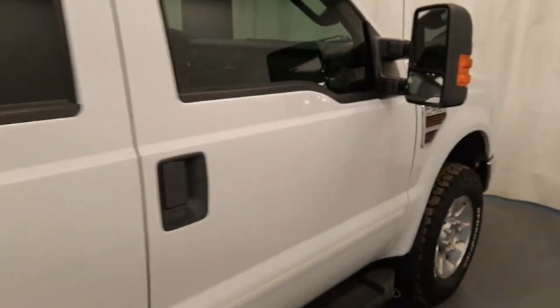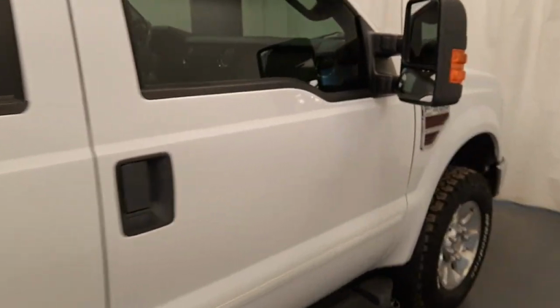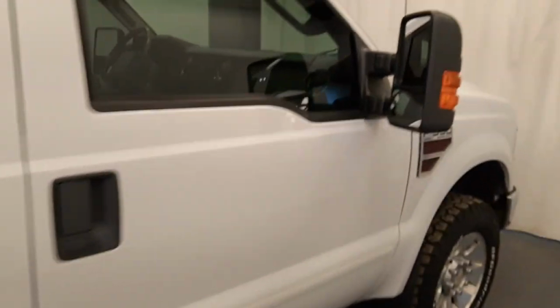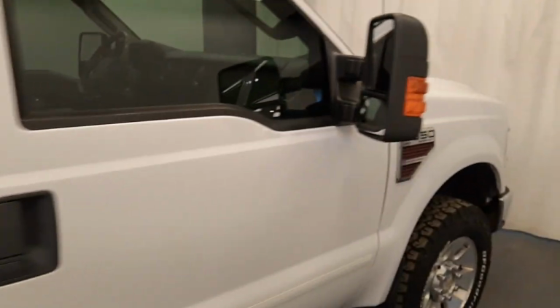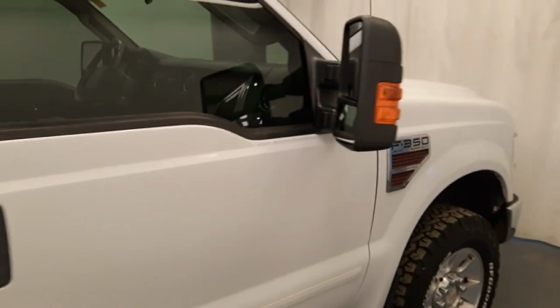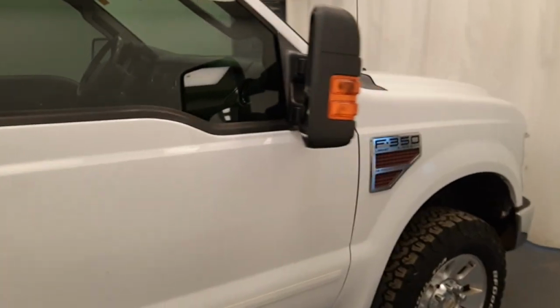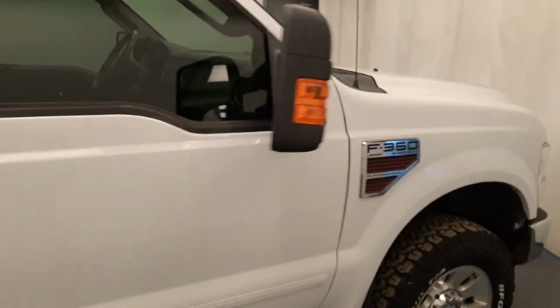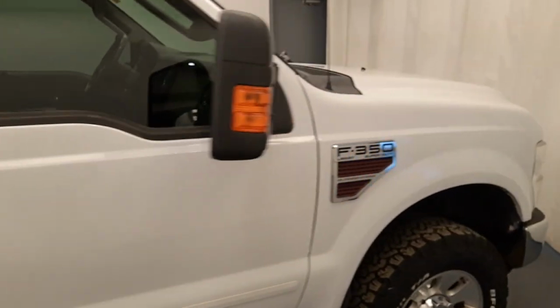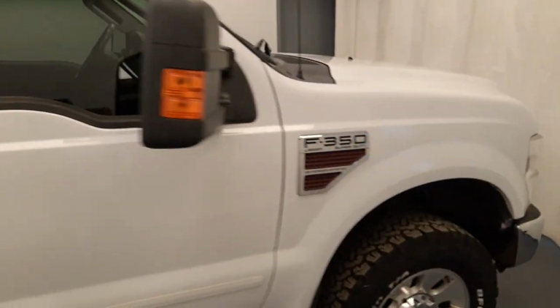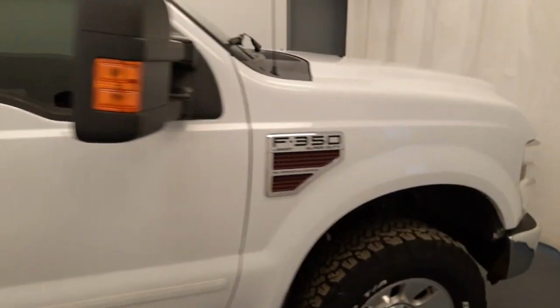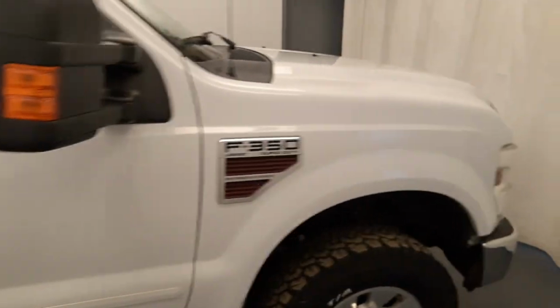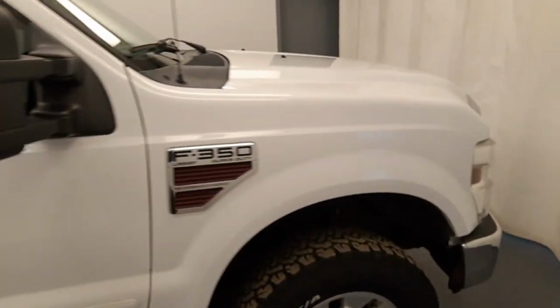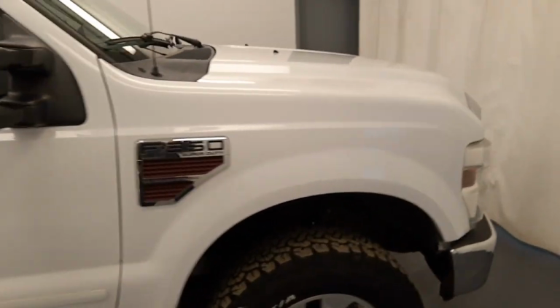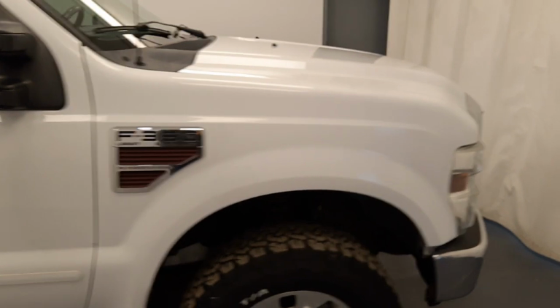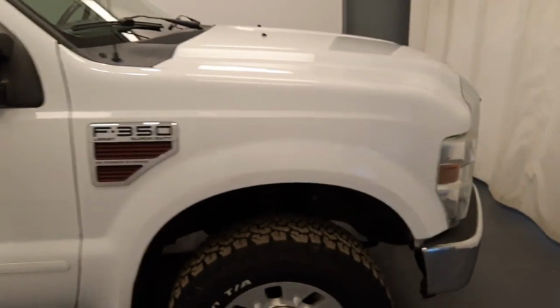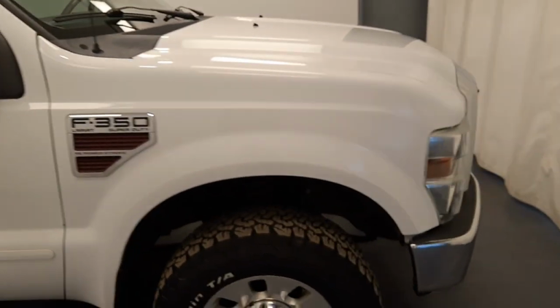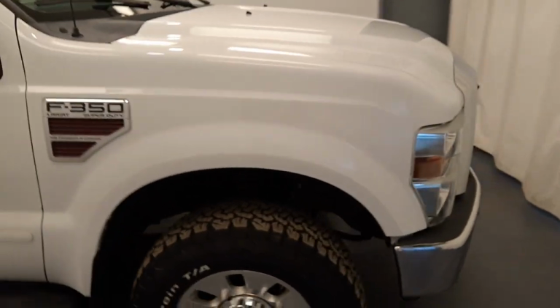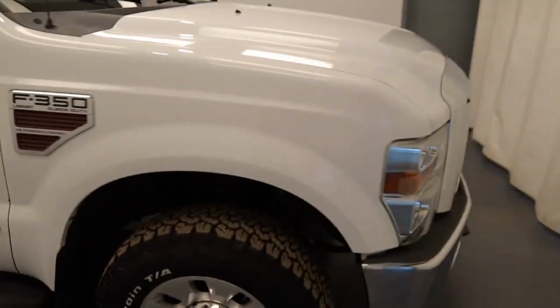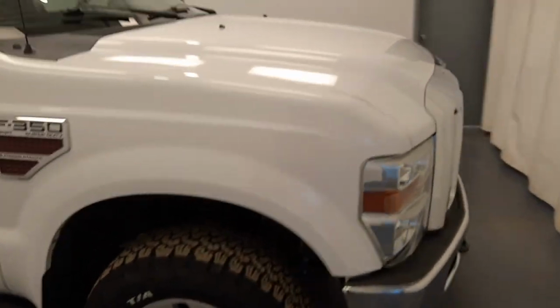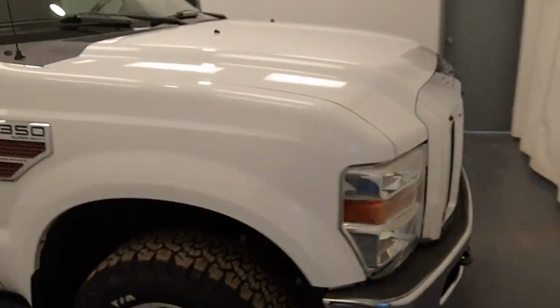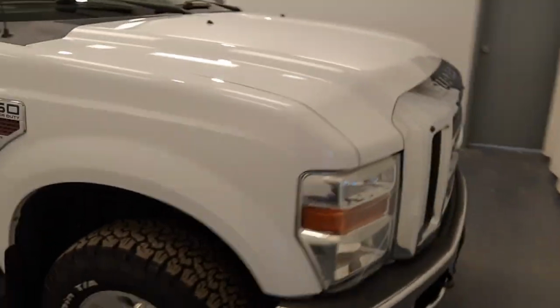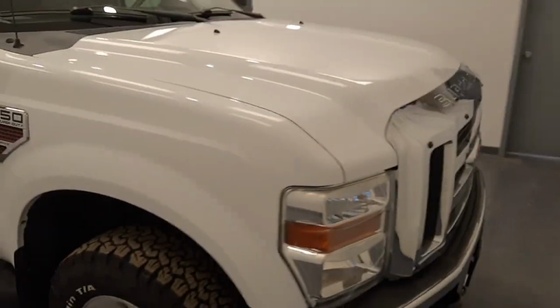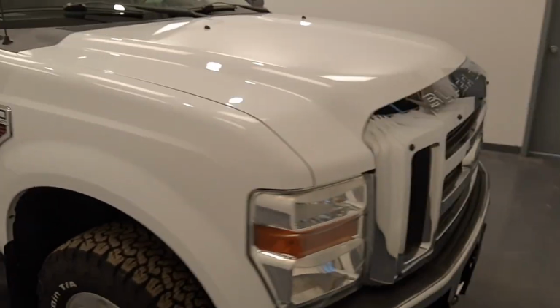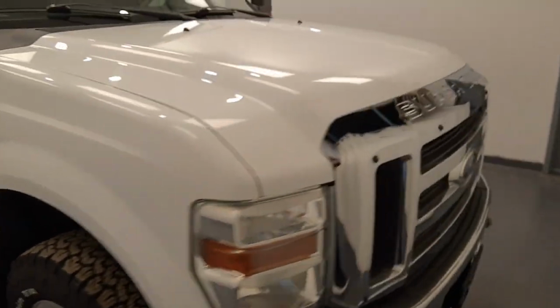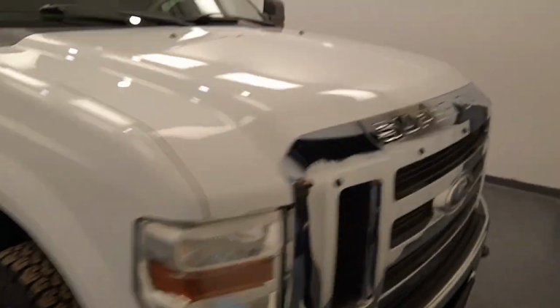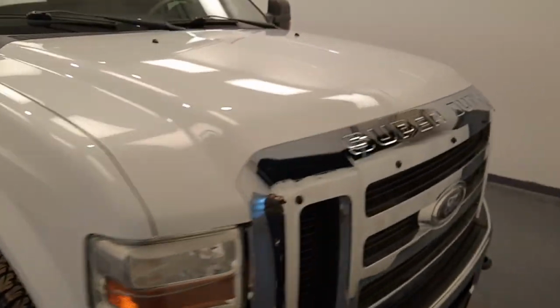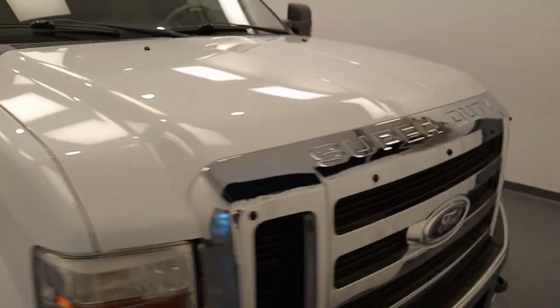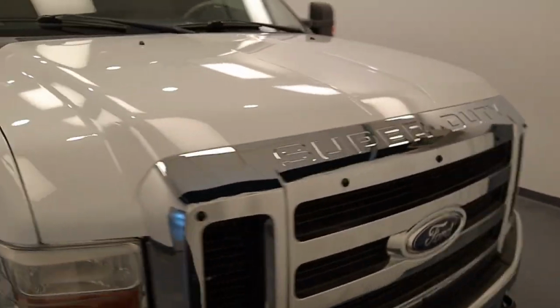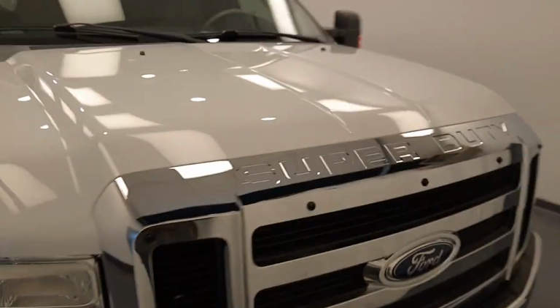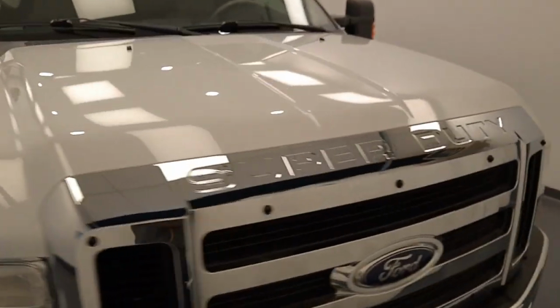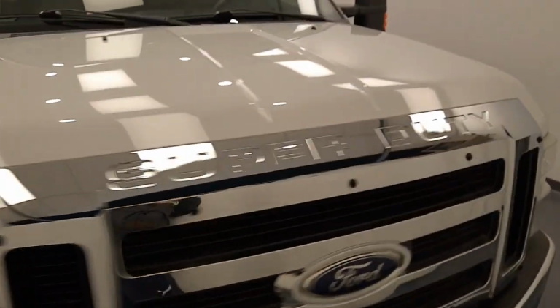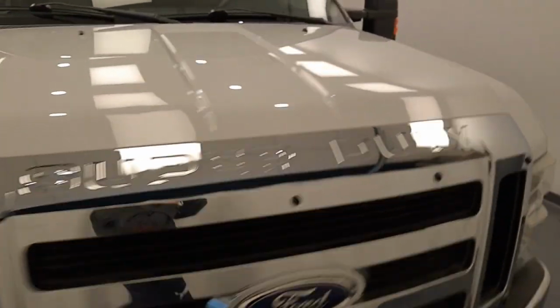Once again, we're viewing stock number 244631 on a 2008 Ford F-350.